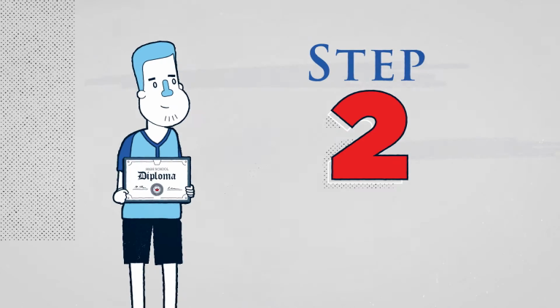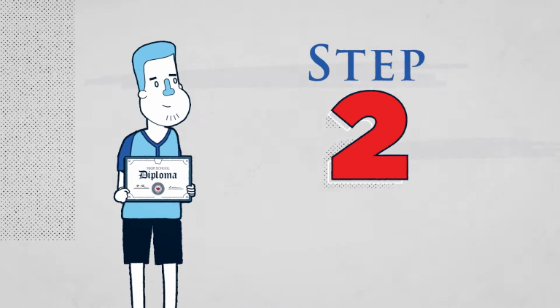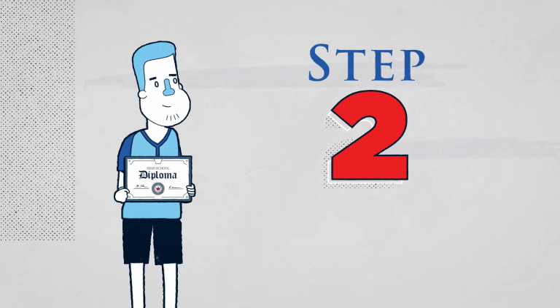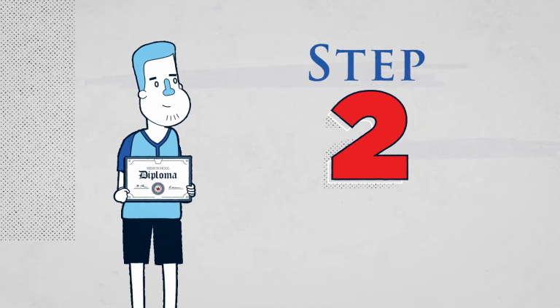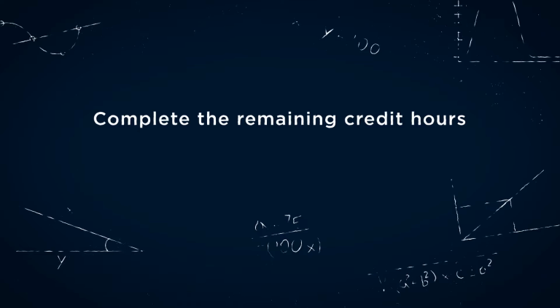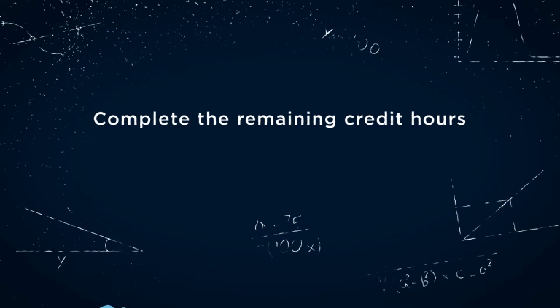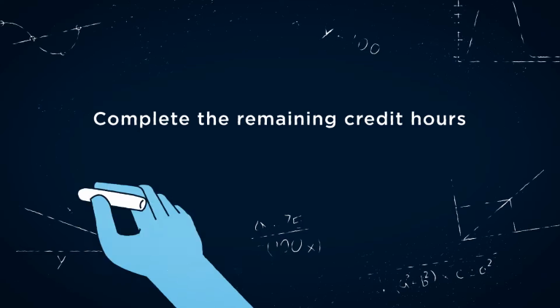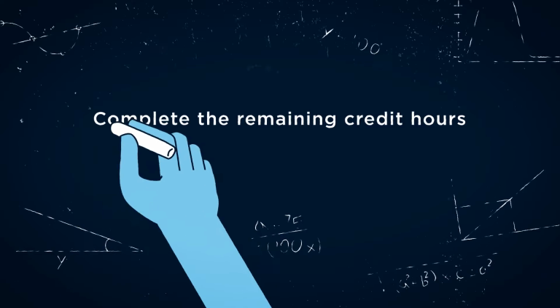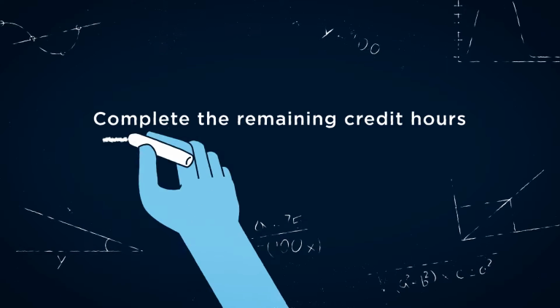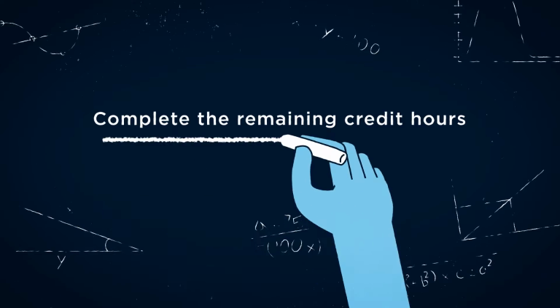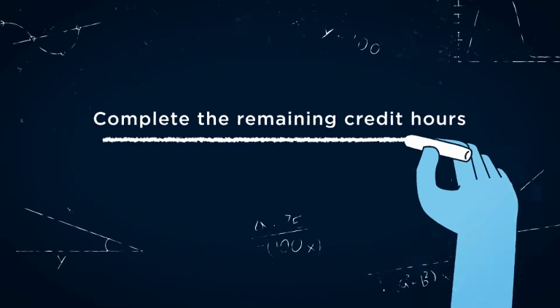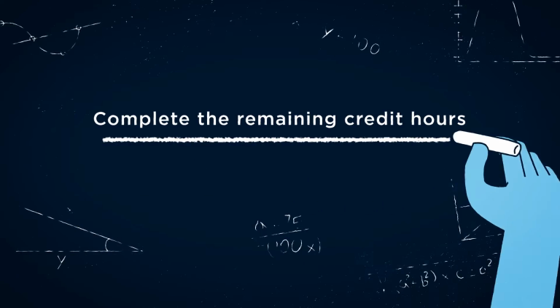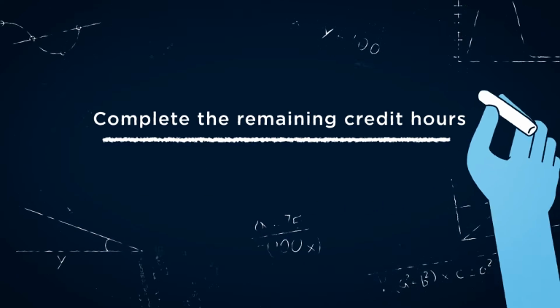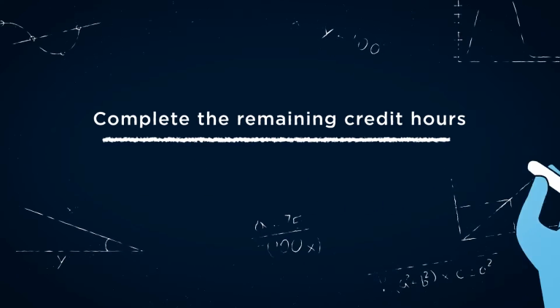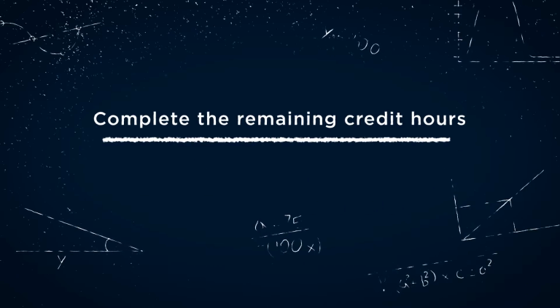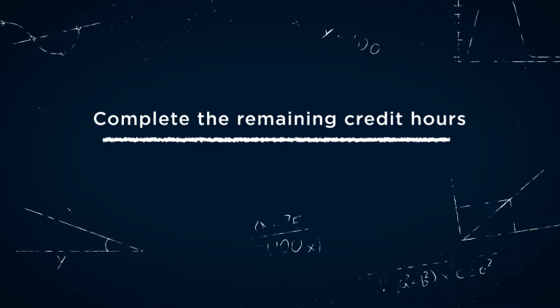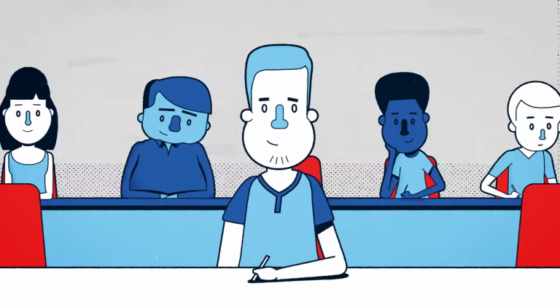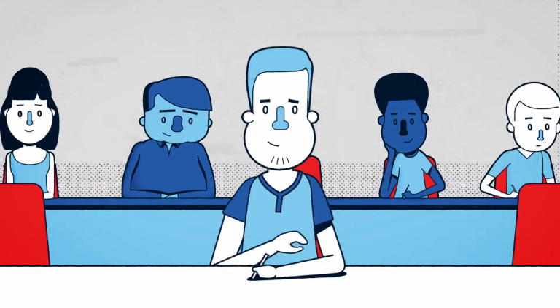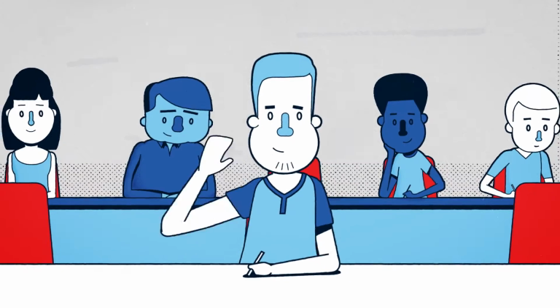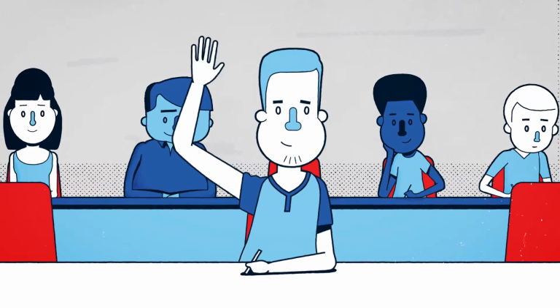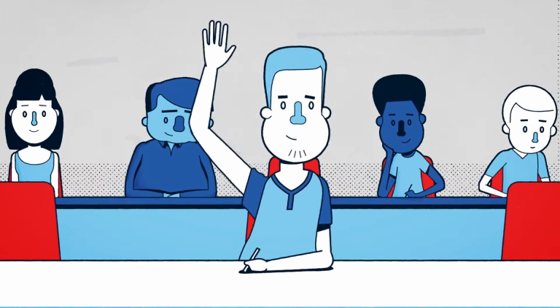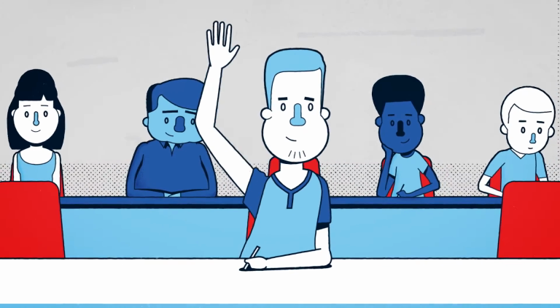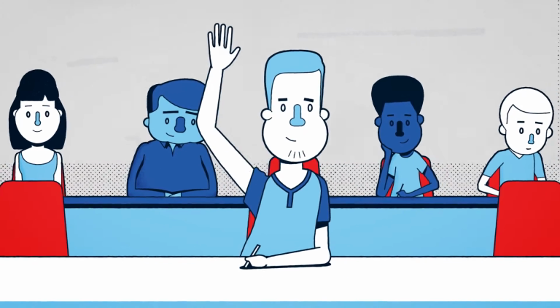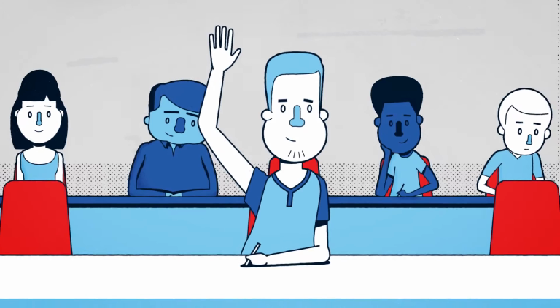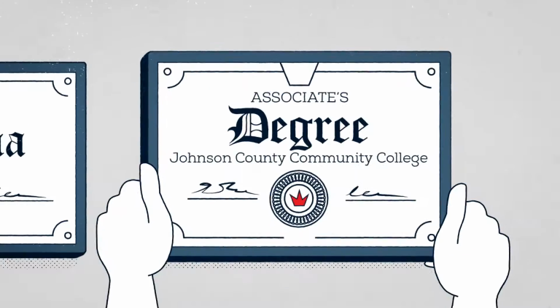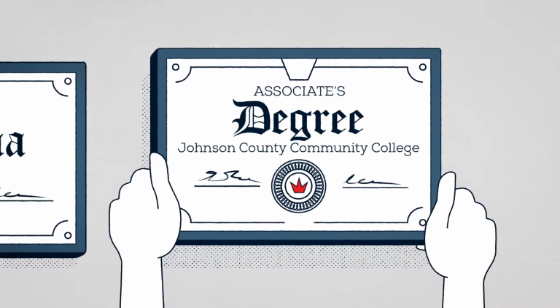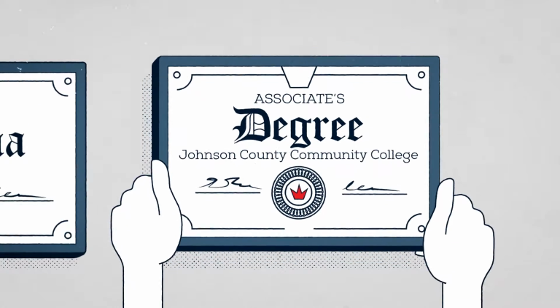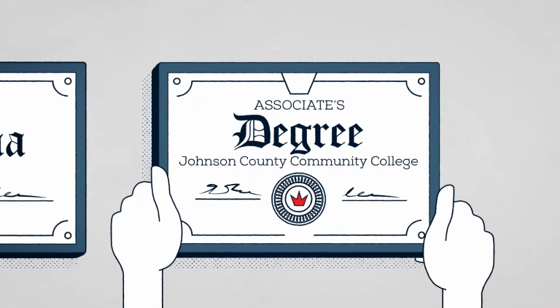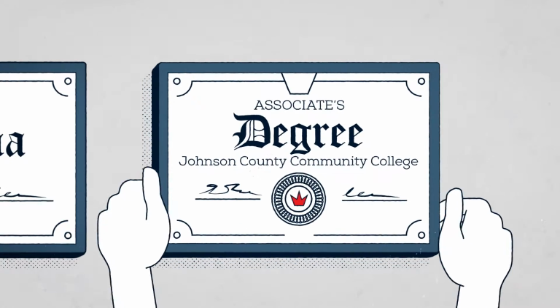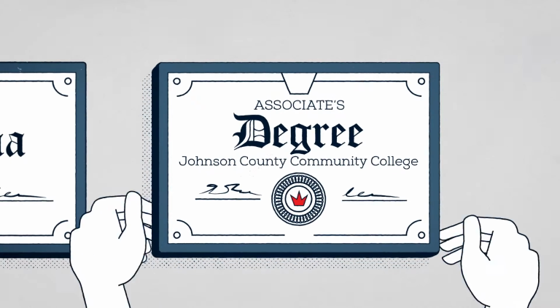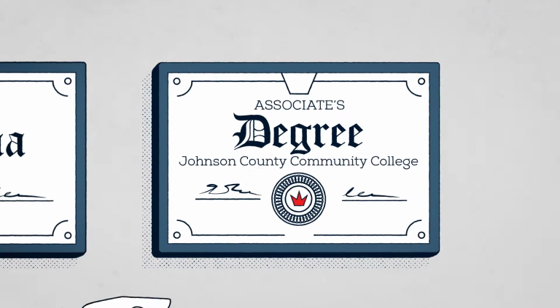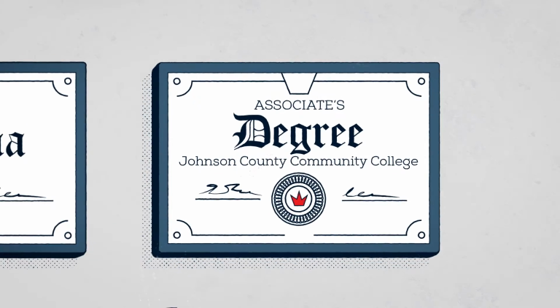Step 2: Complete the remaining freshman-sophomore credit hours and receive an associate's degree from Johnson County Community College.